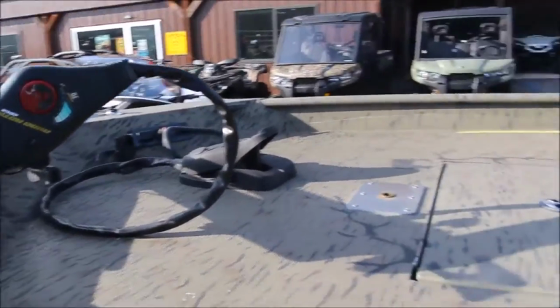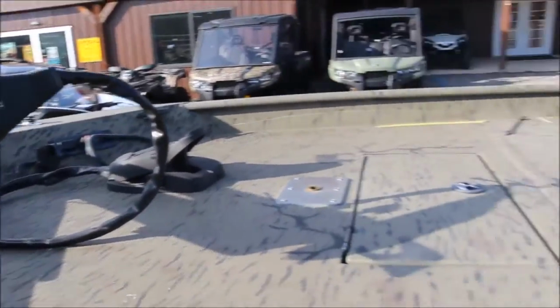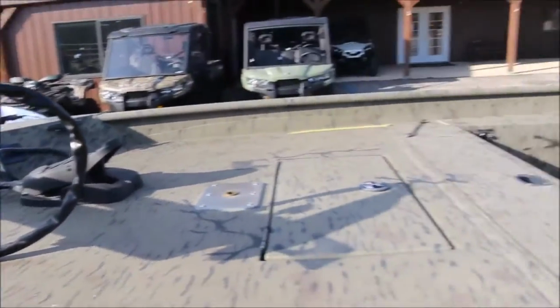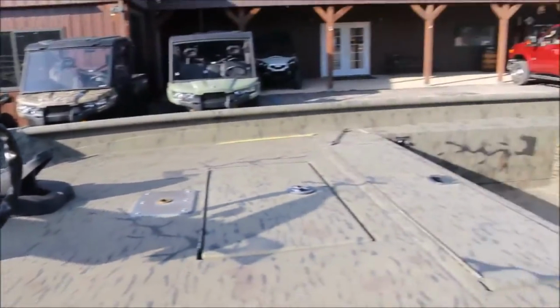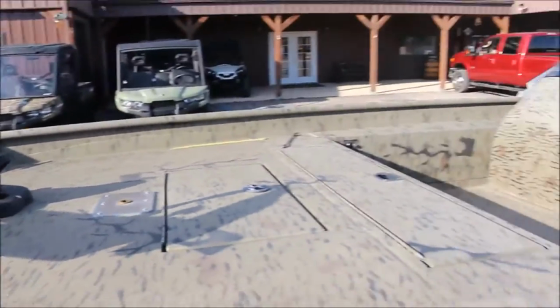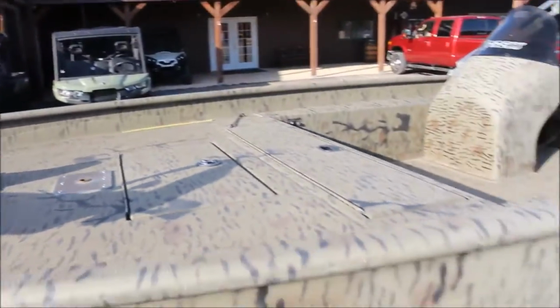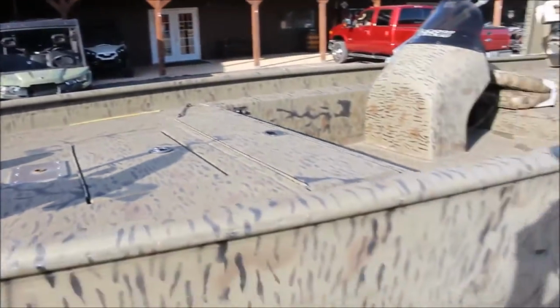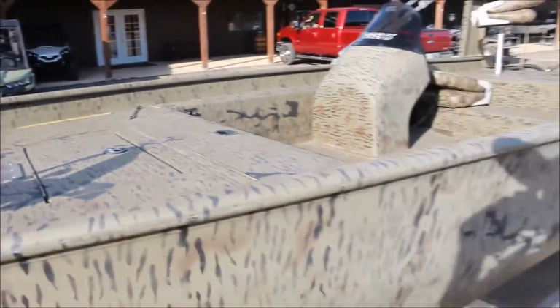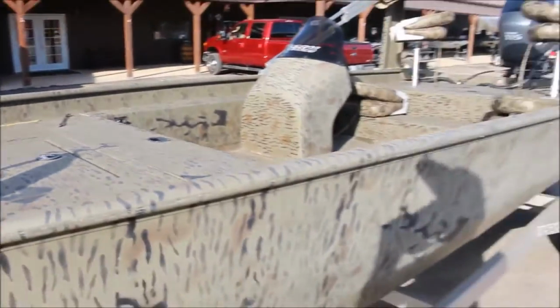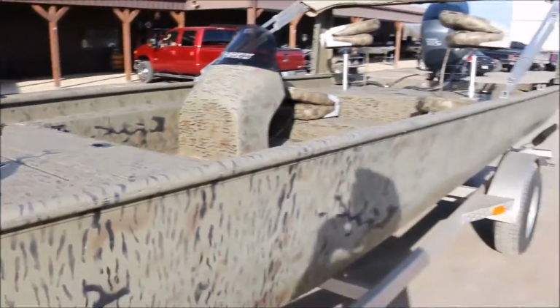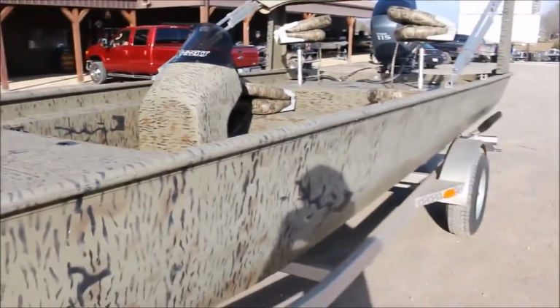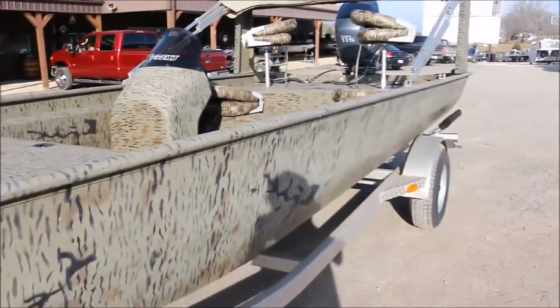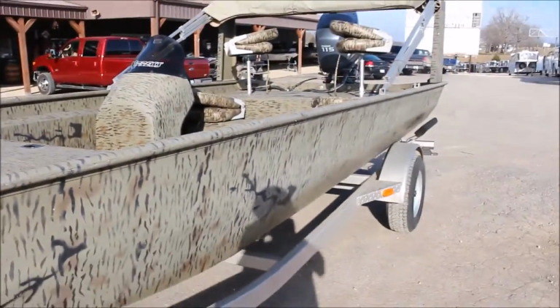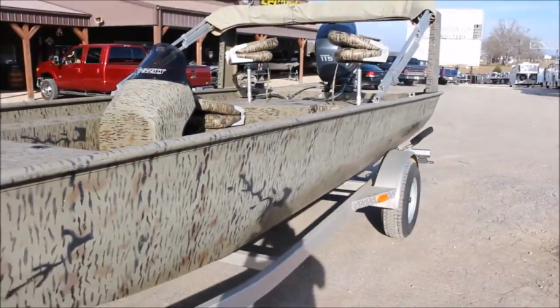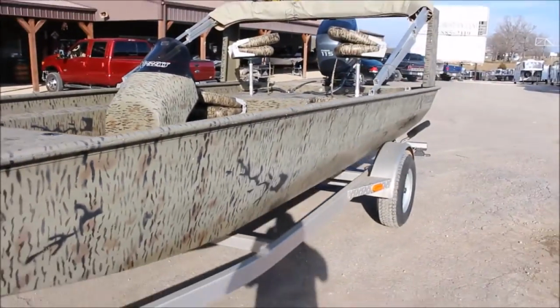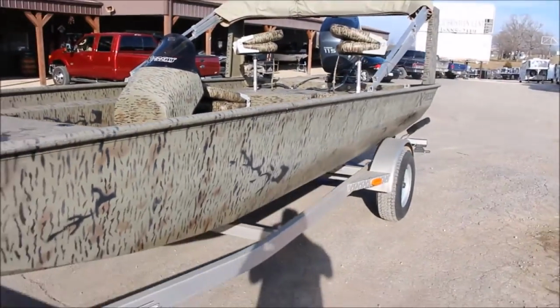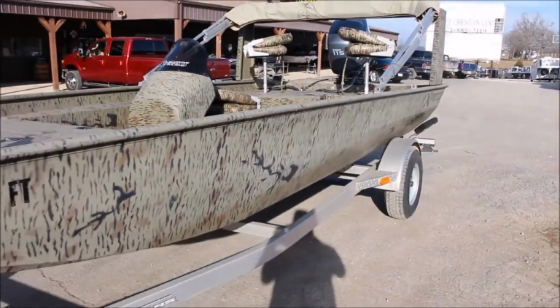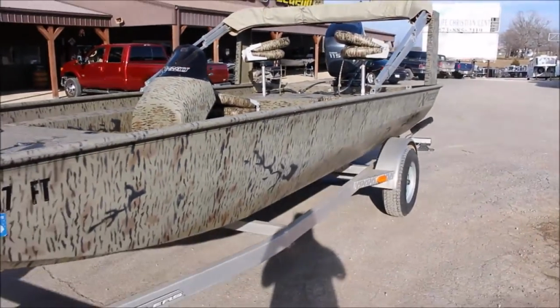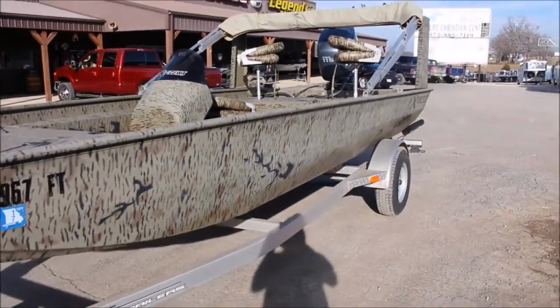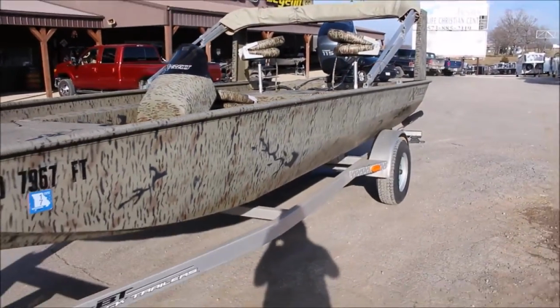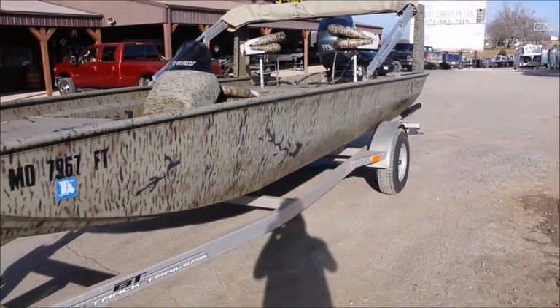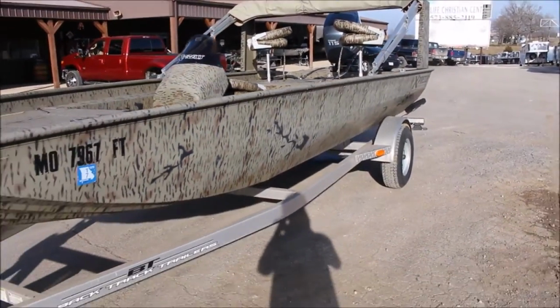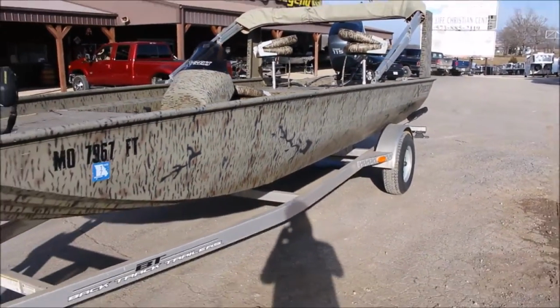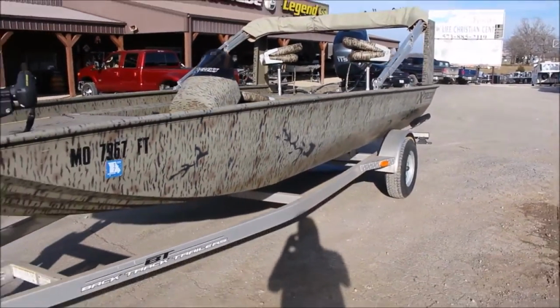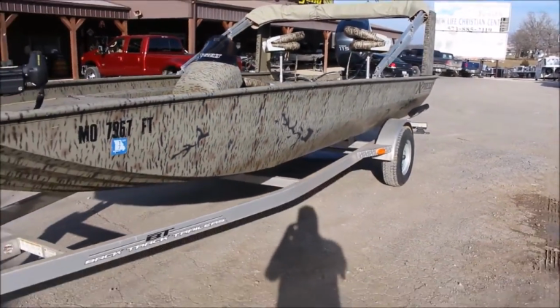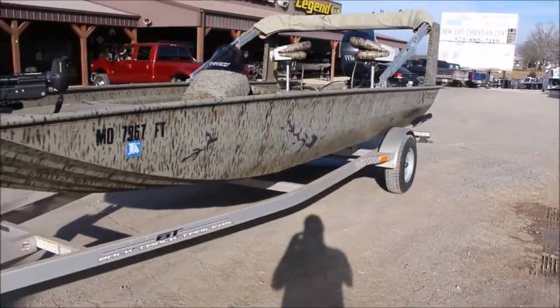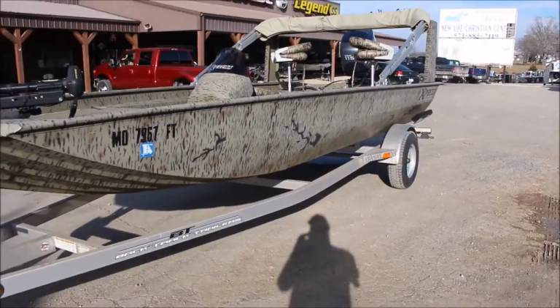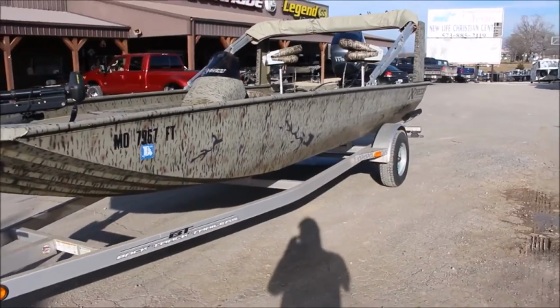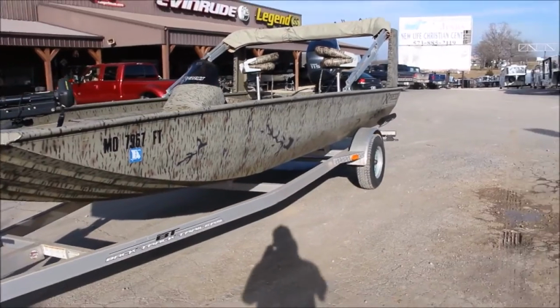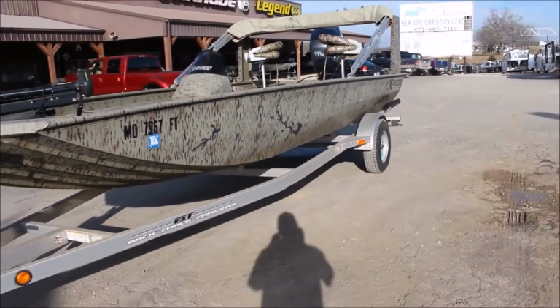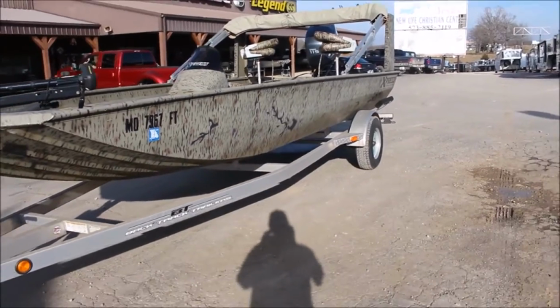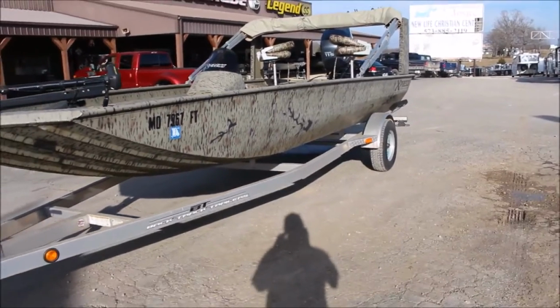Super clean boat, nothing wrong with it. Sitting on an aluminum trailer, very clean and ready to be put on the water.